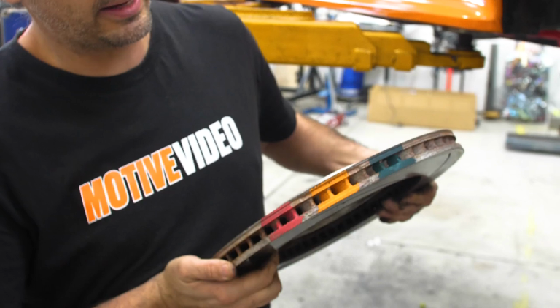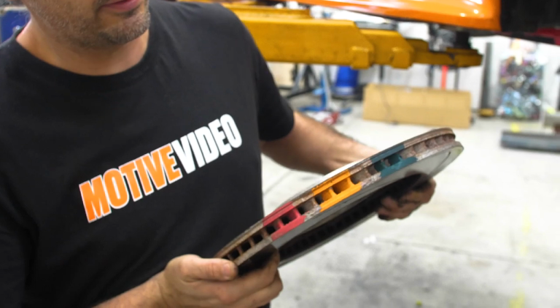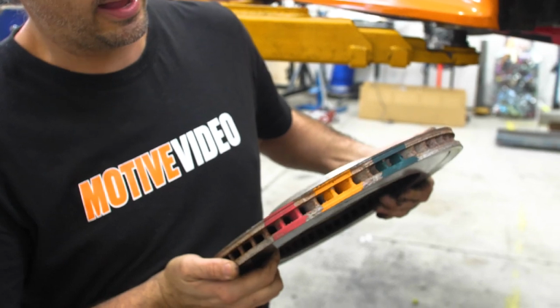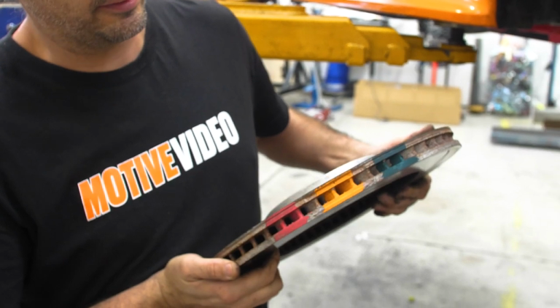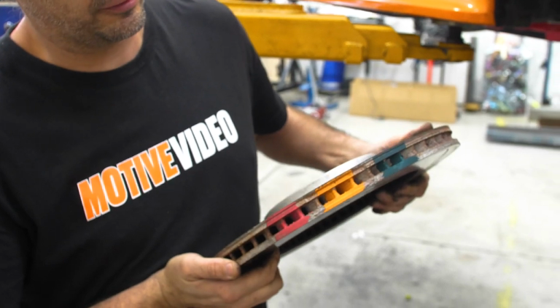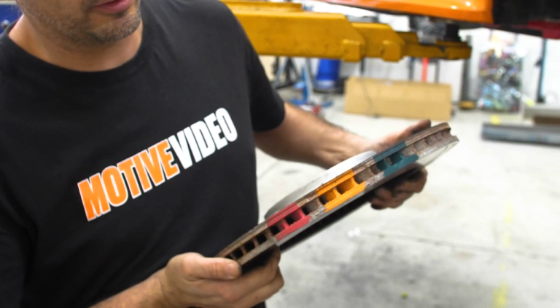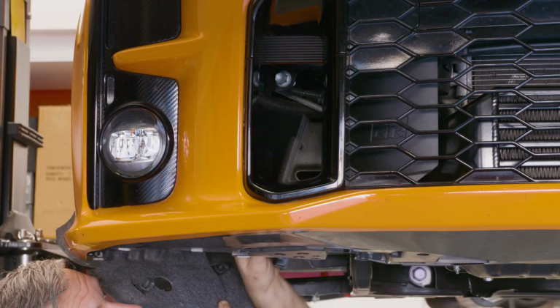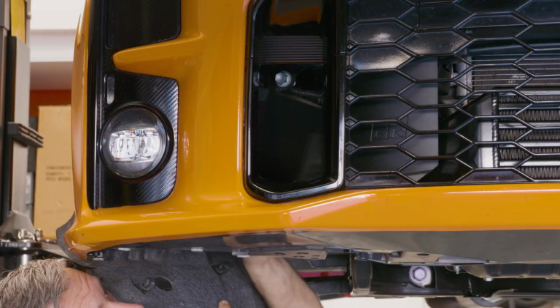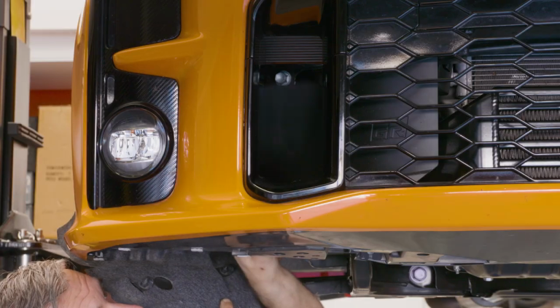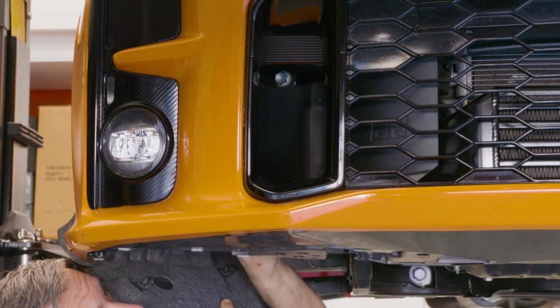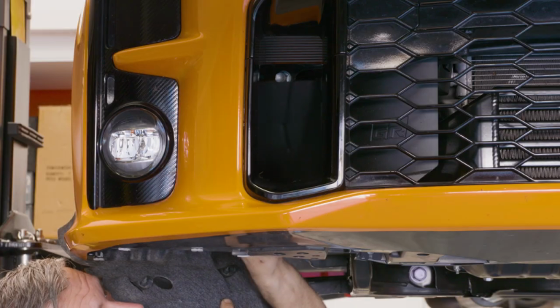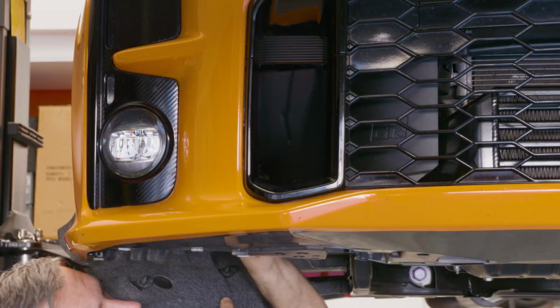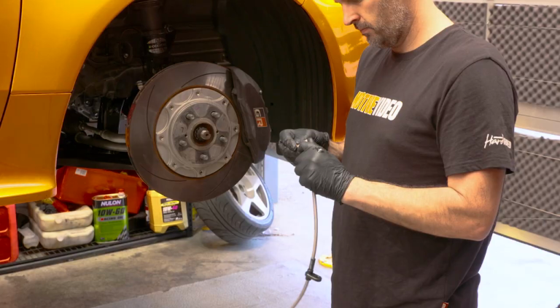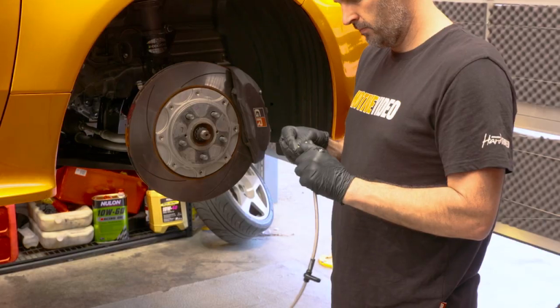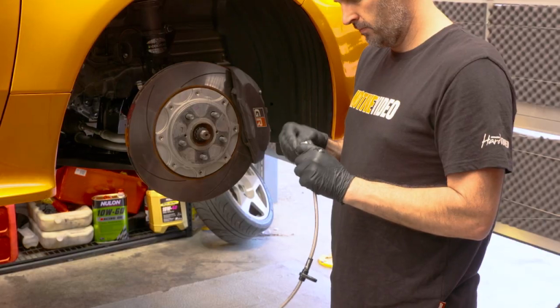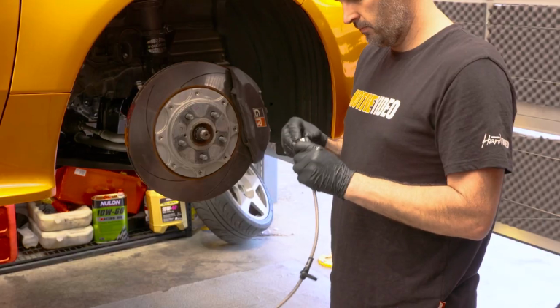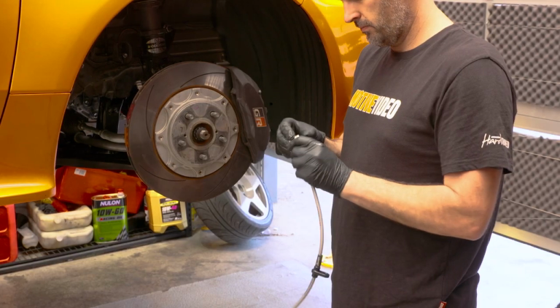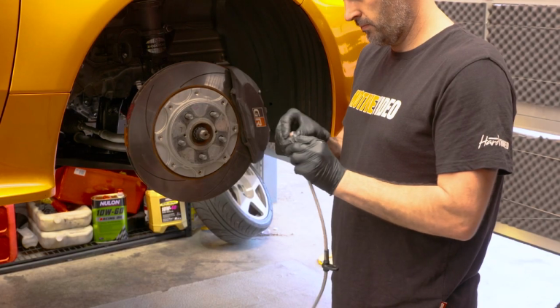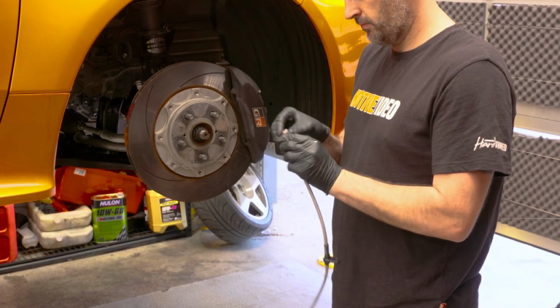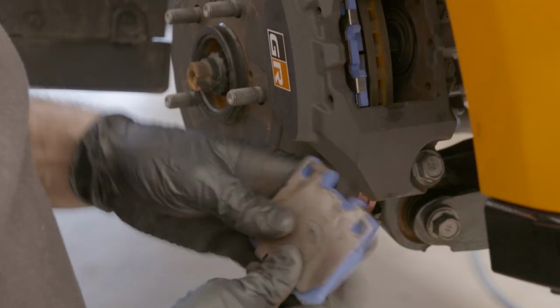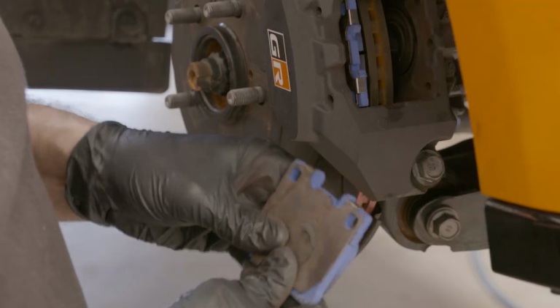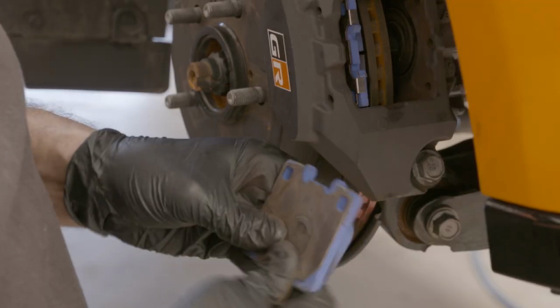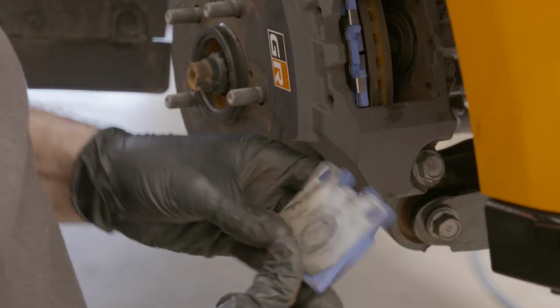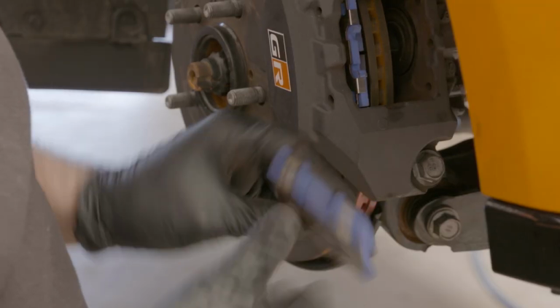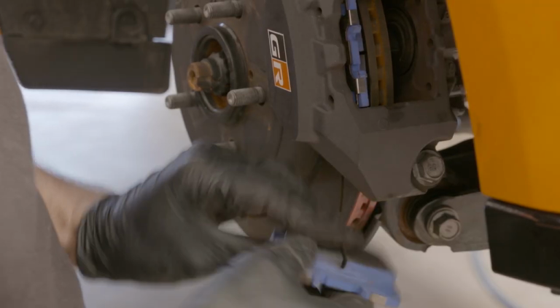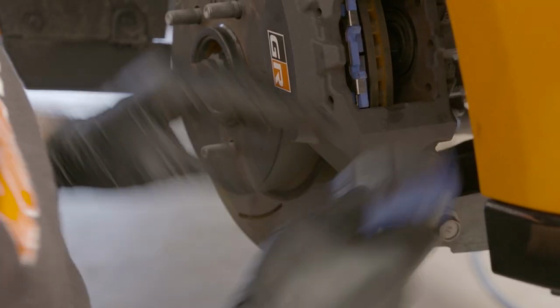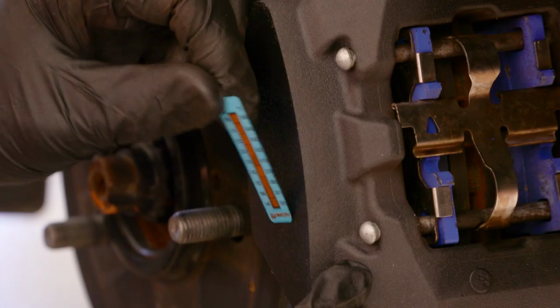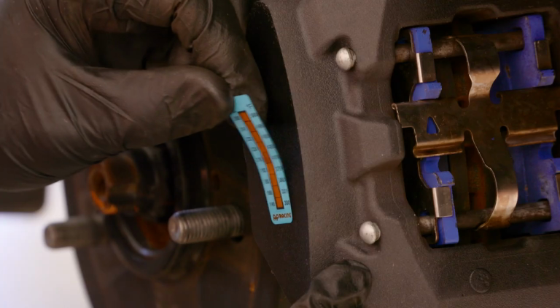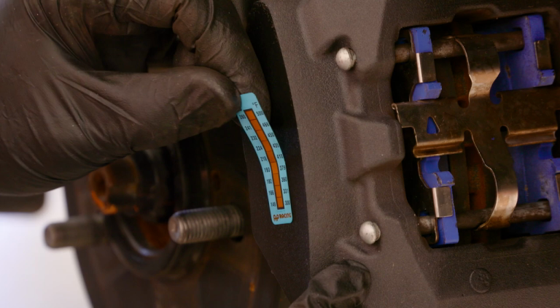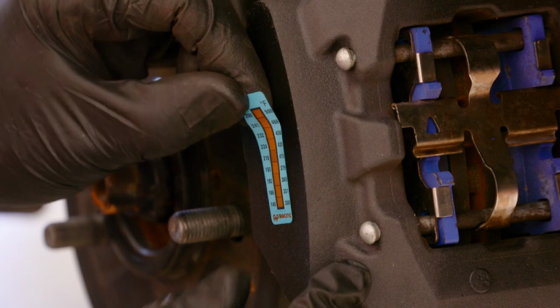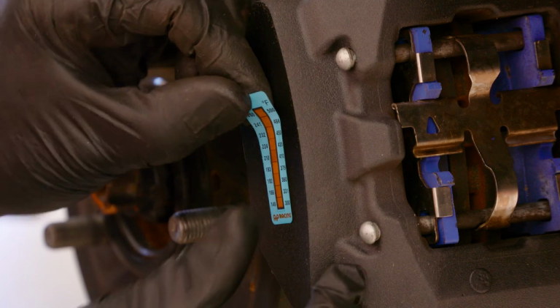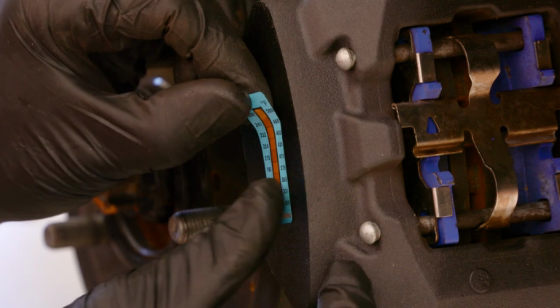In this episode of Day Job, presented by SparesBox, we upgrade the brakes on our GR Yaris.